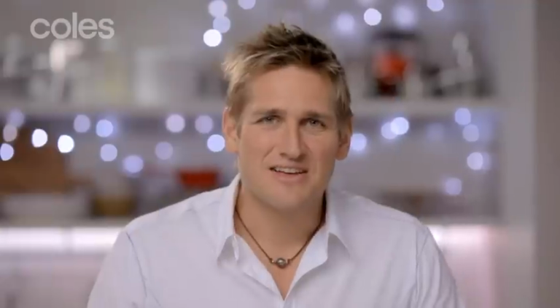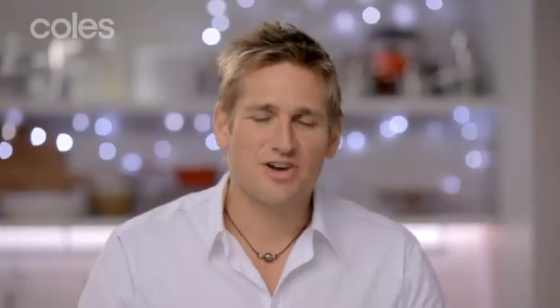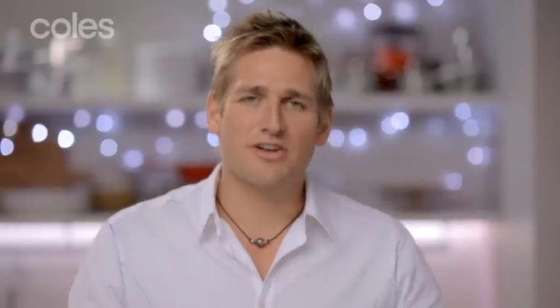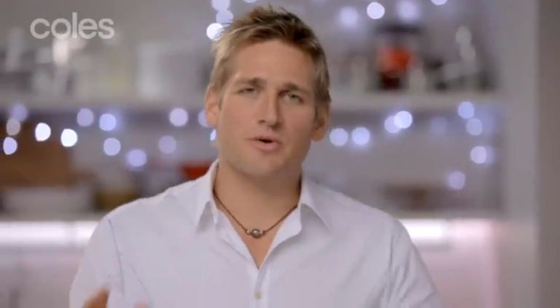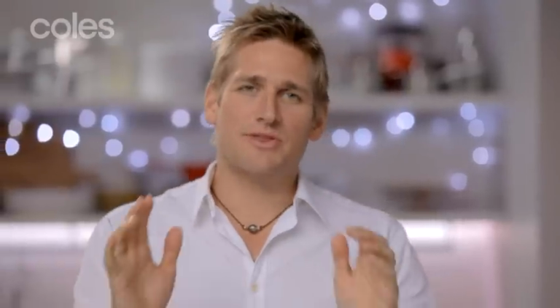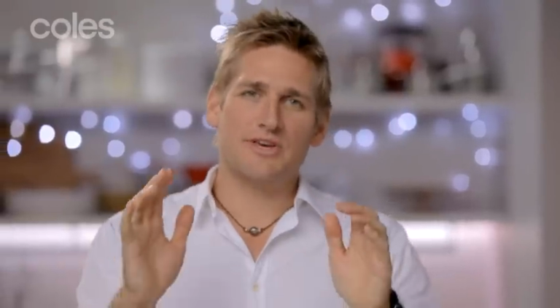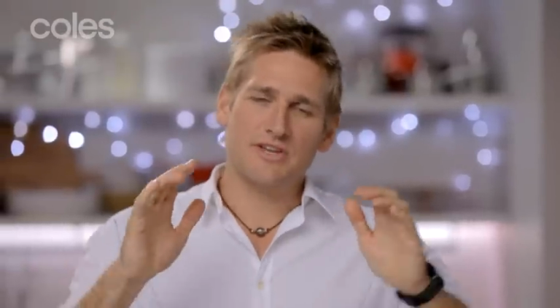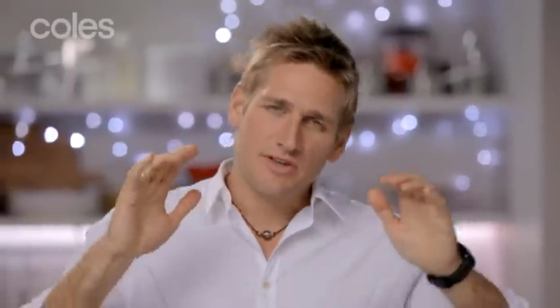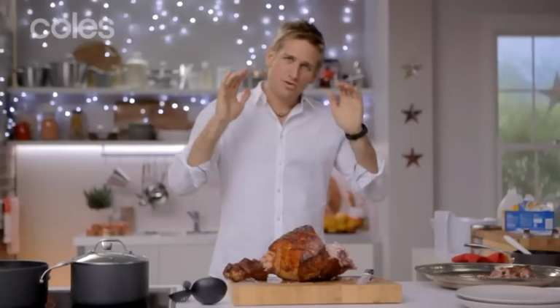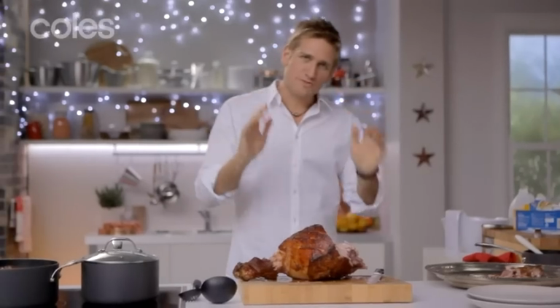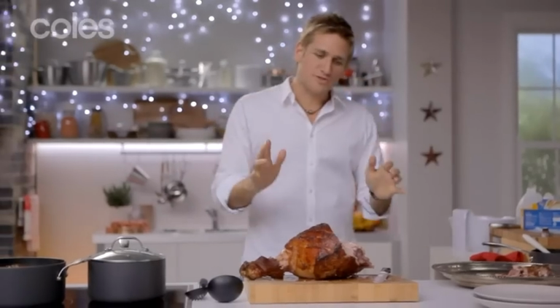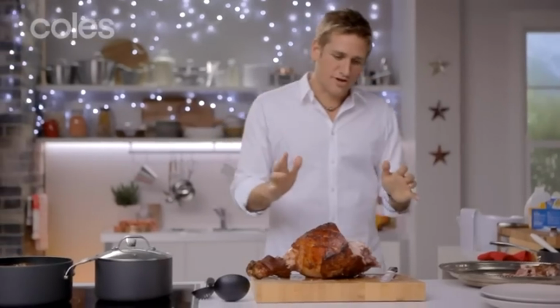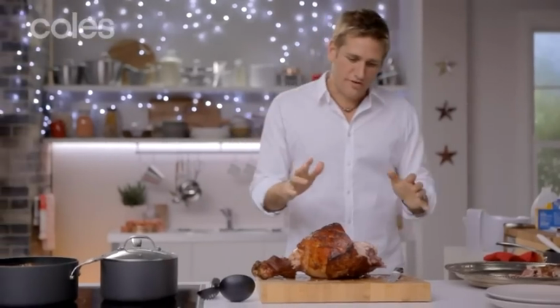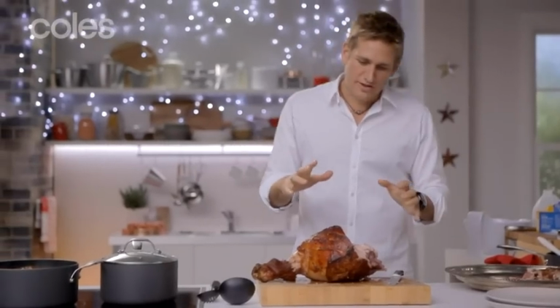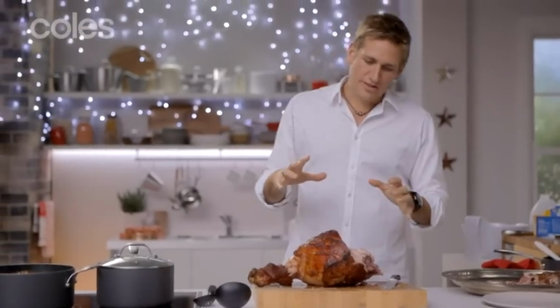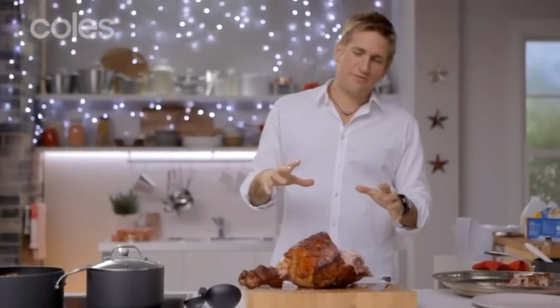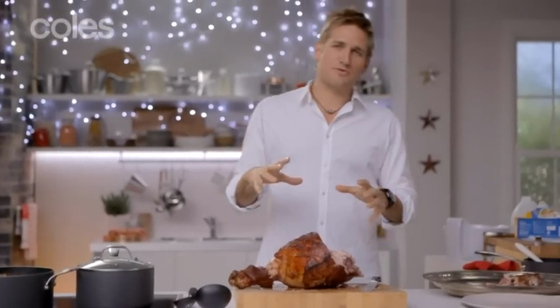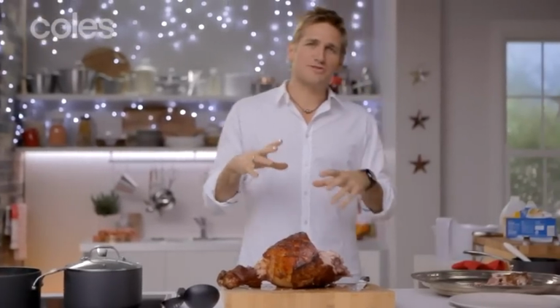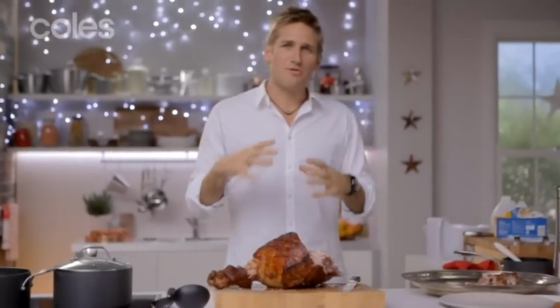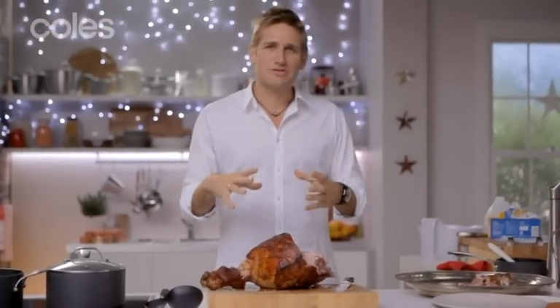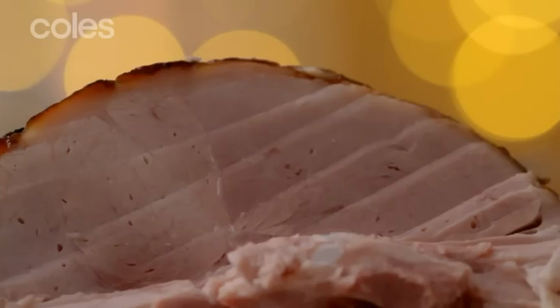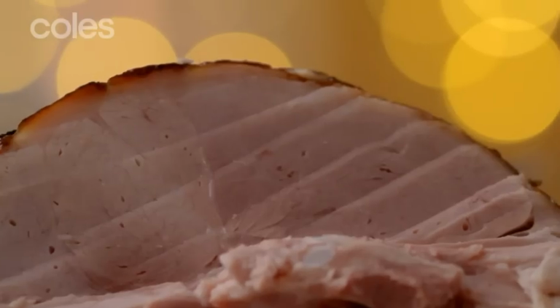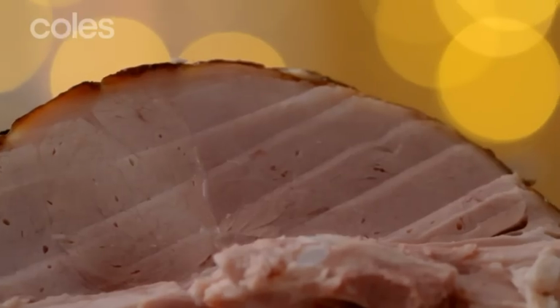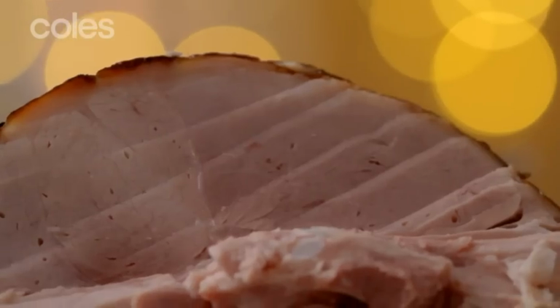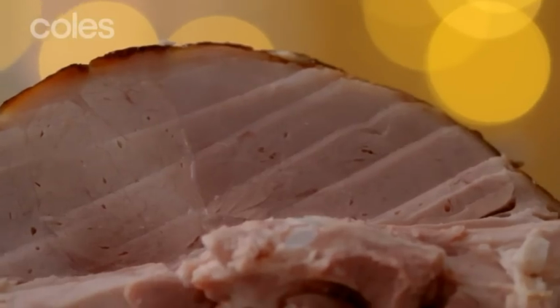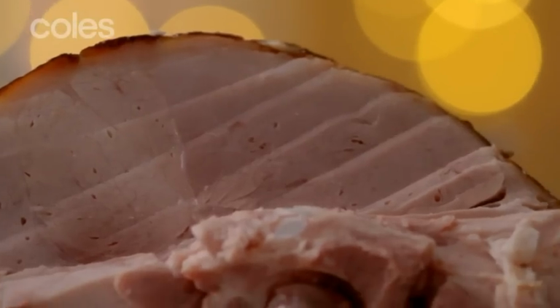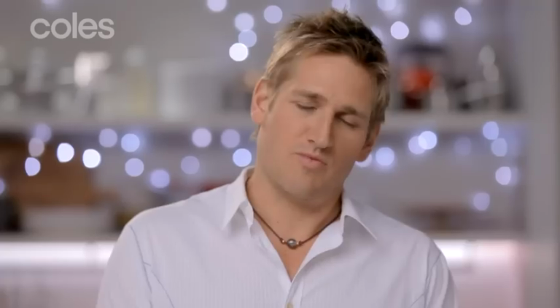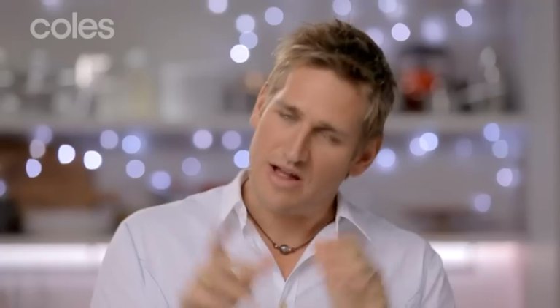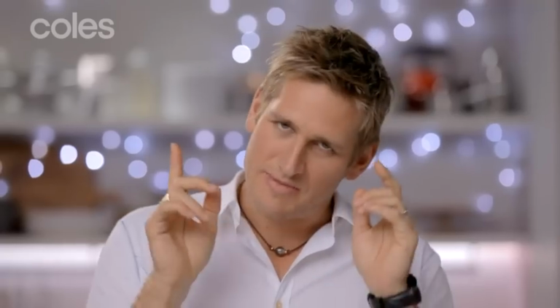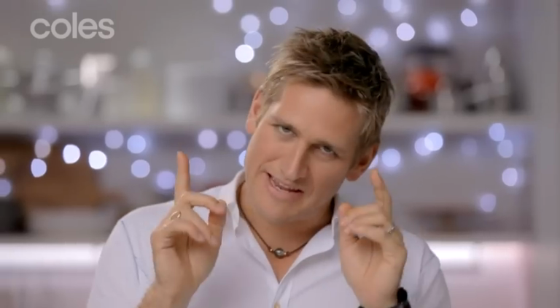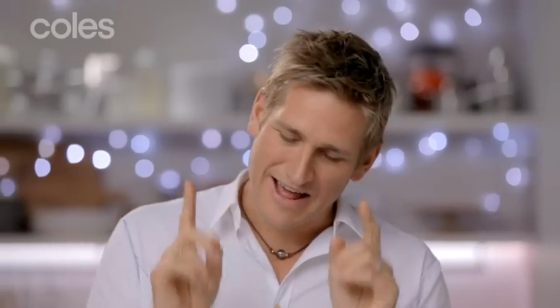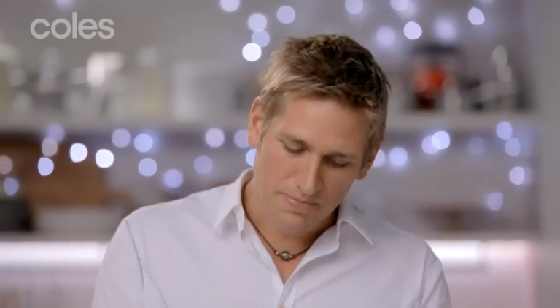So I know what you're thinking — Christmas is over and you're left with so much ham you don't know what to do with it. Well, I'm here to help.